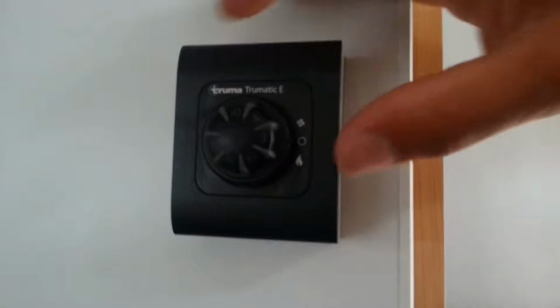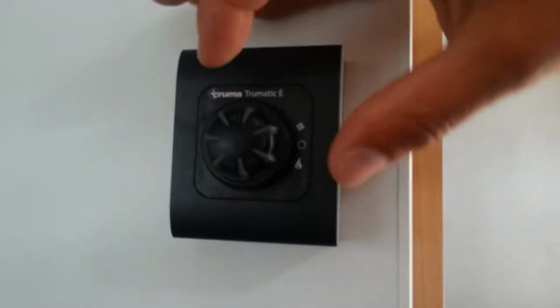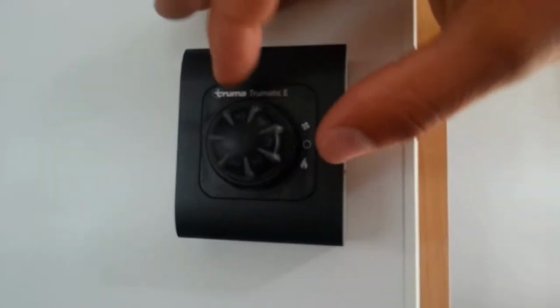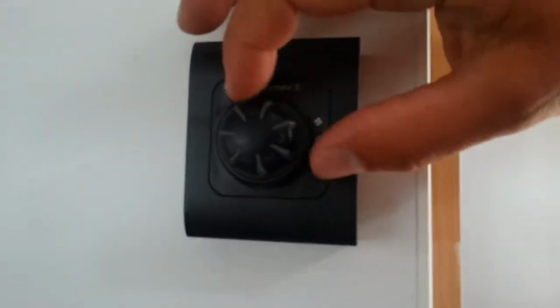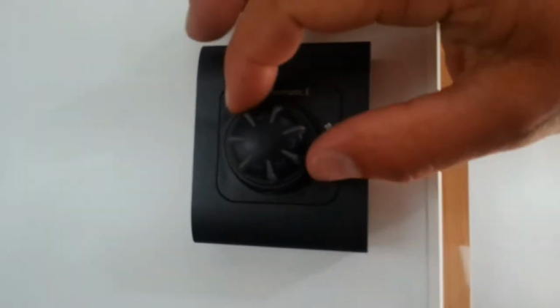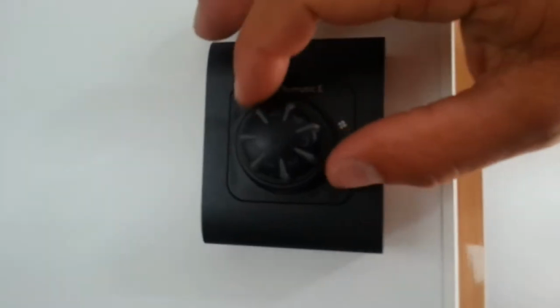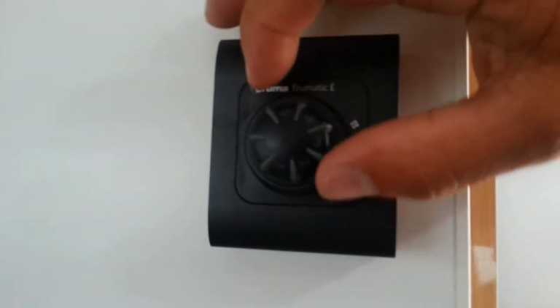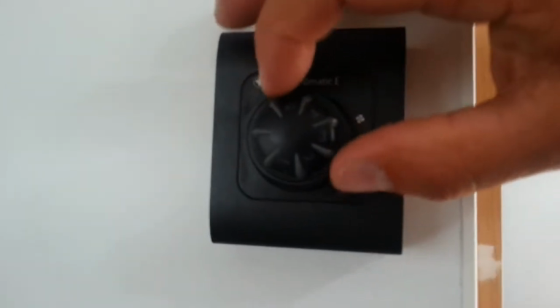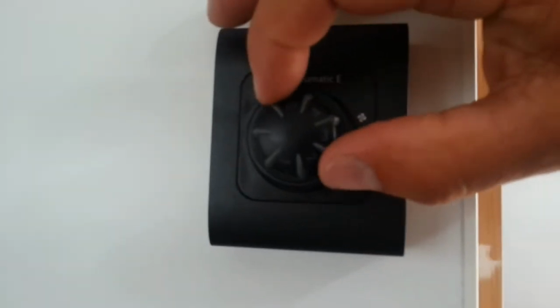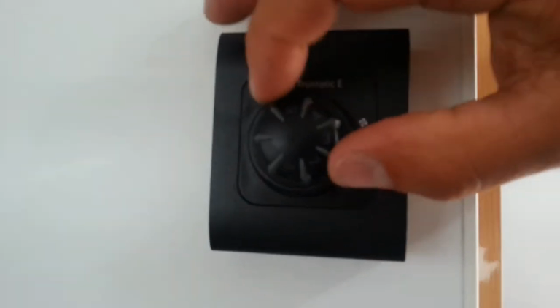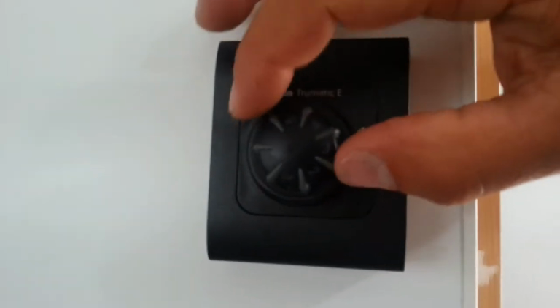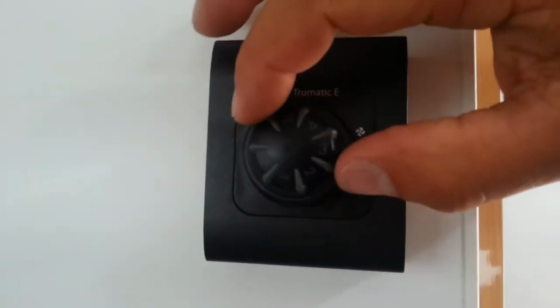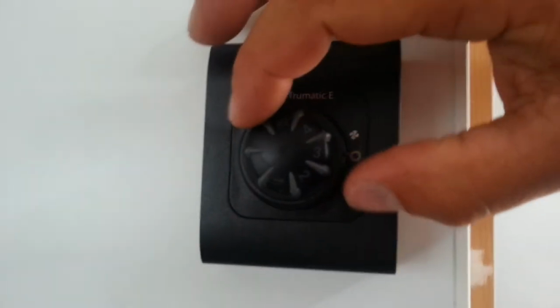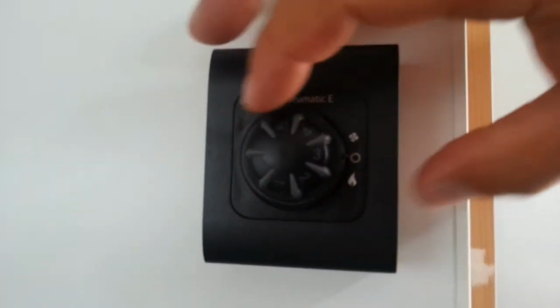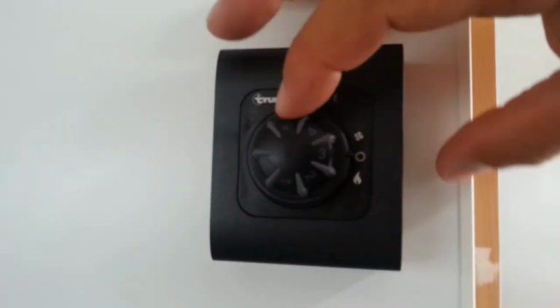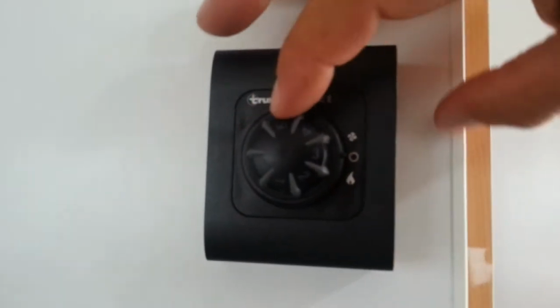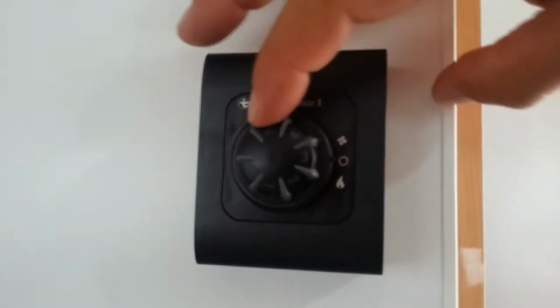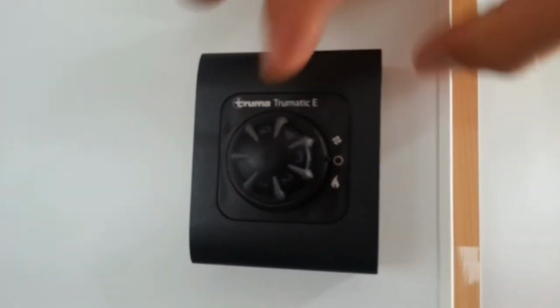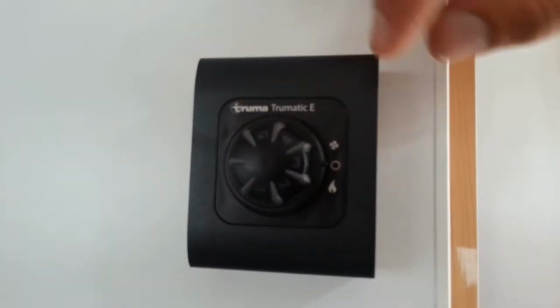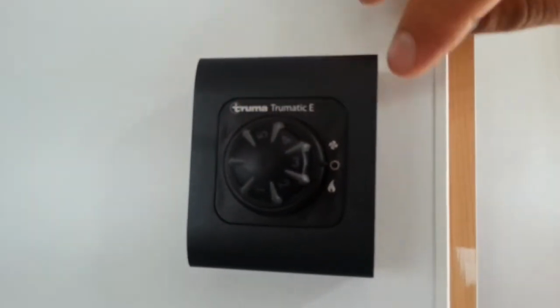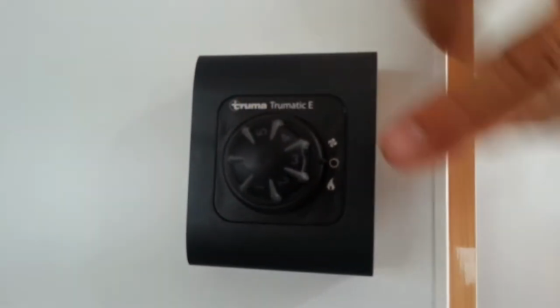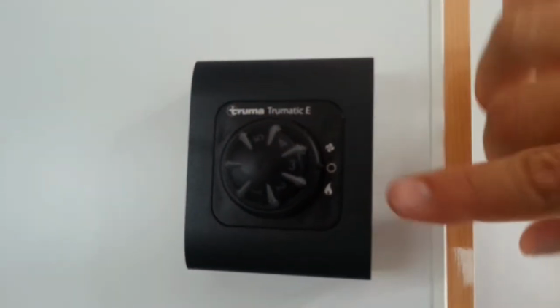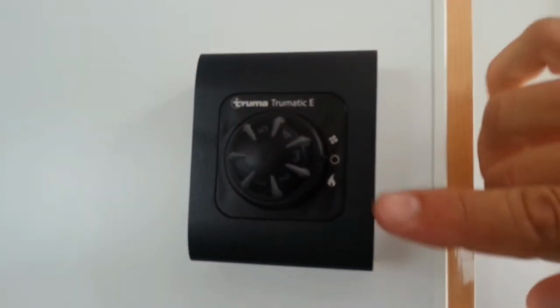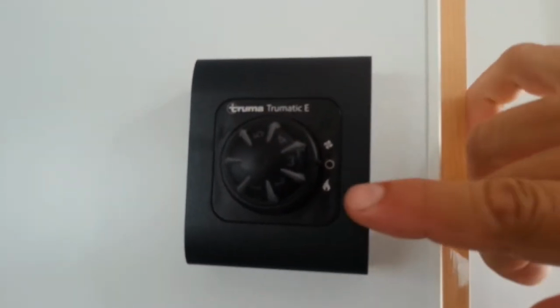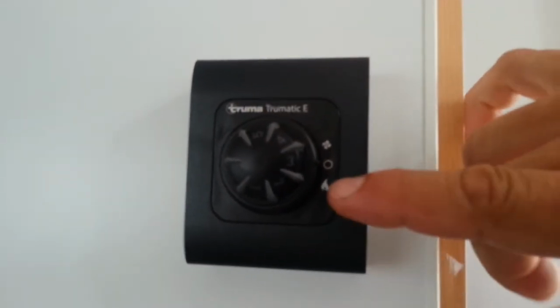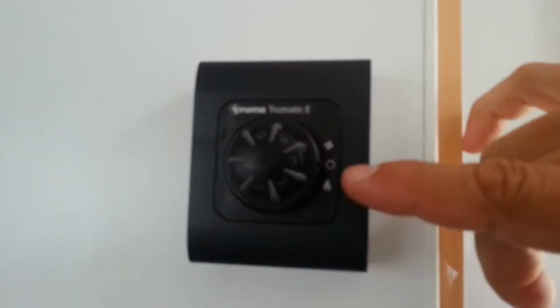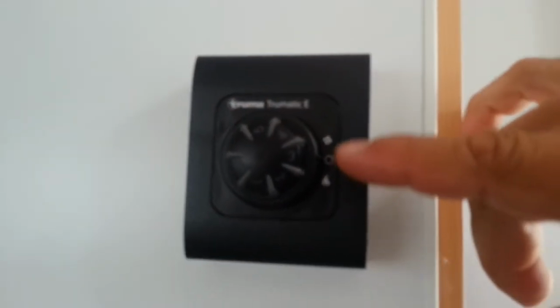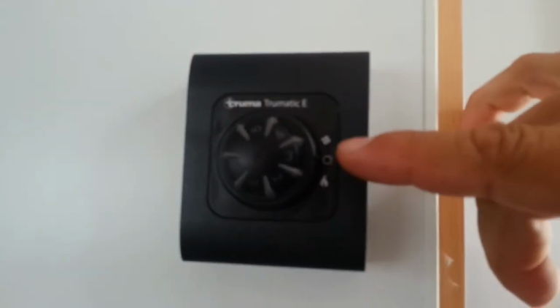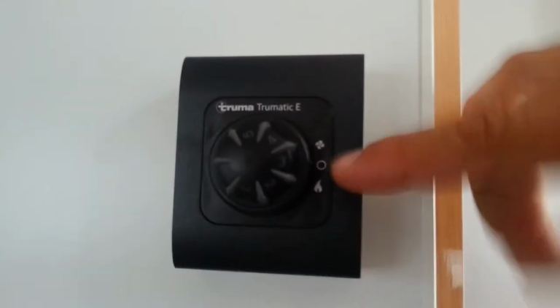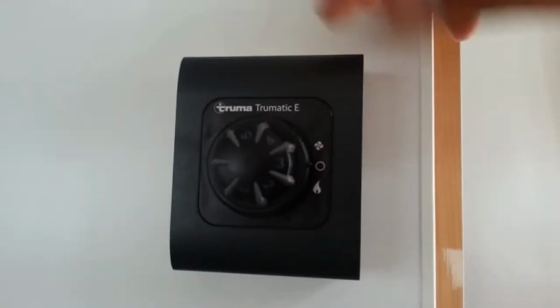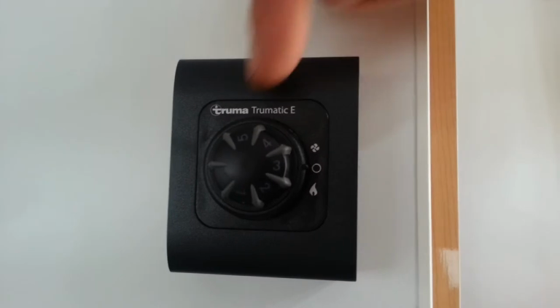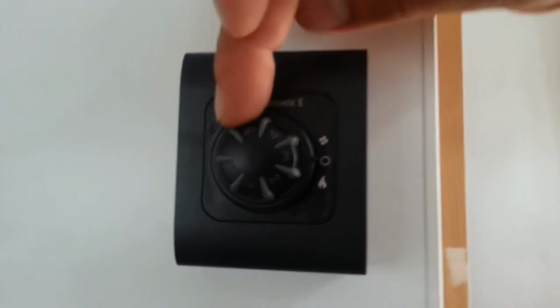Here is the gas heater control. As we can see here, there's a number of indicators.